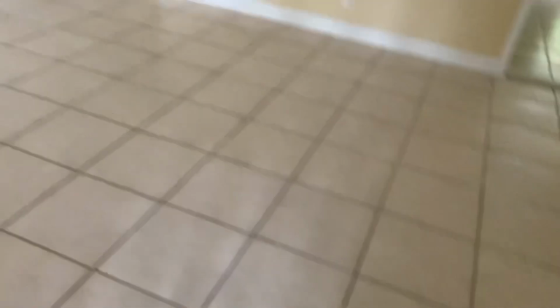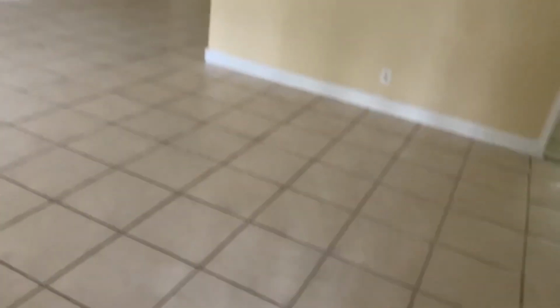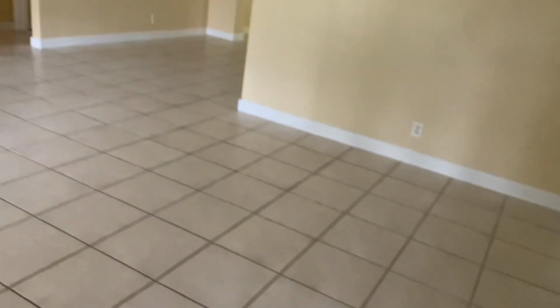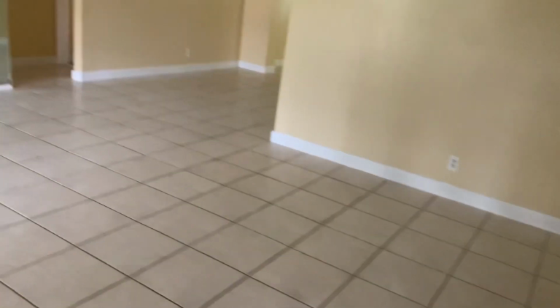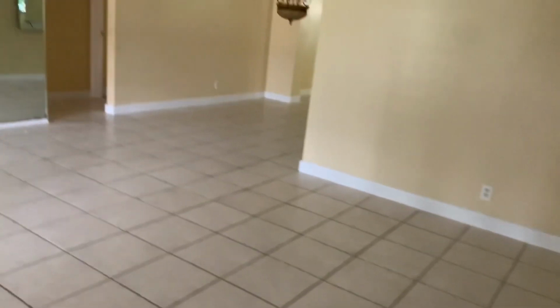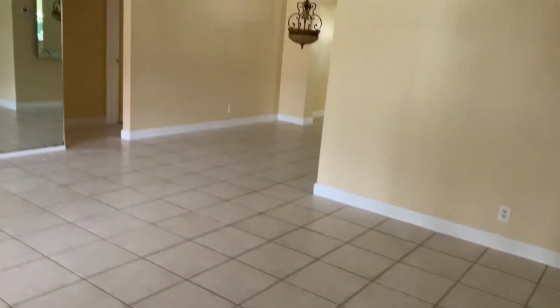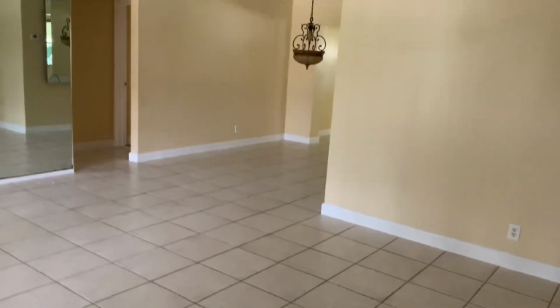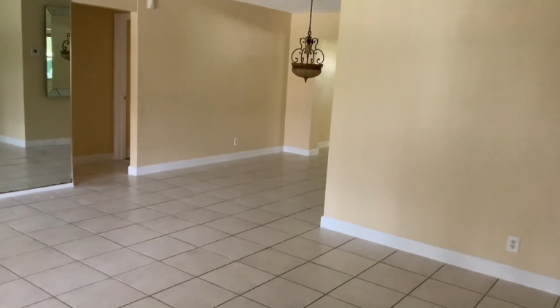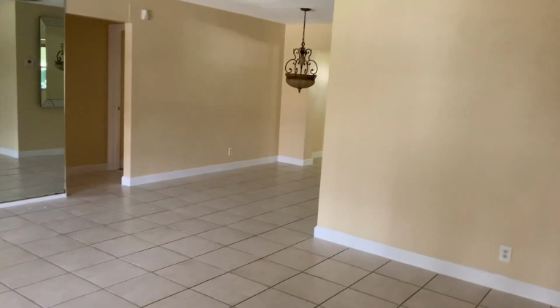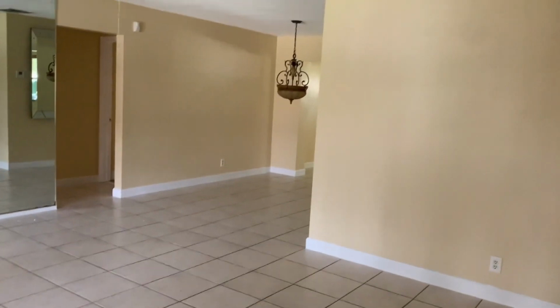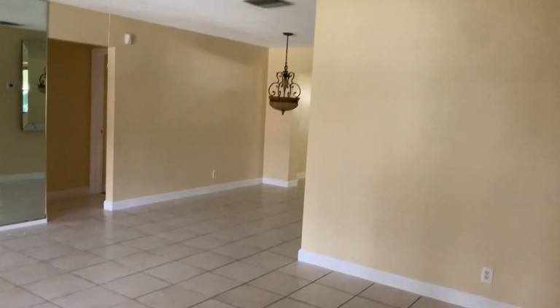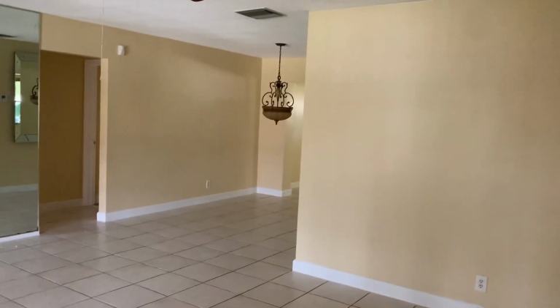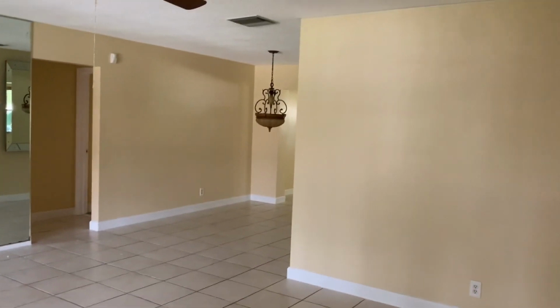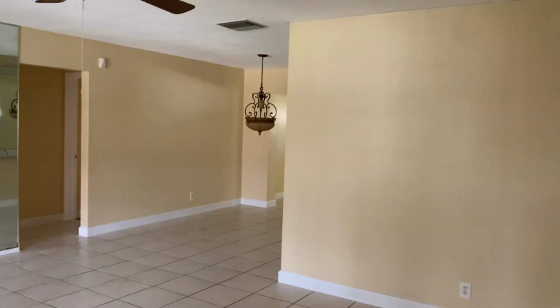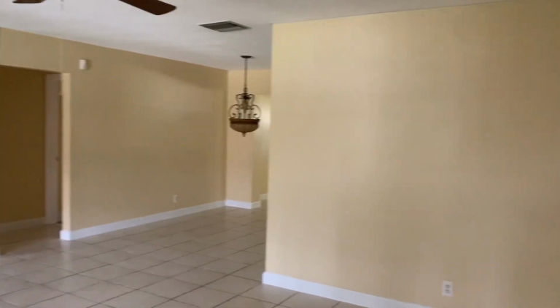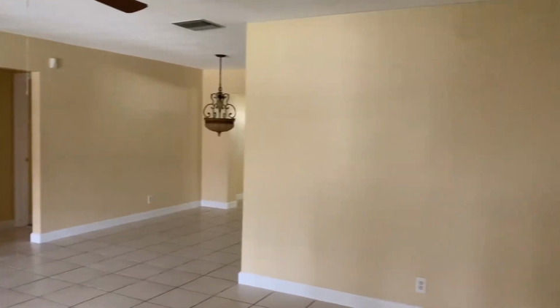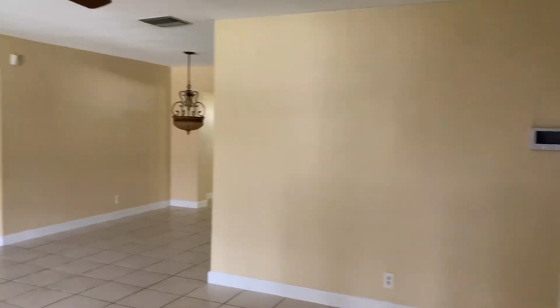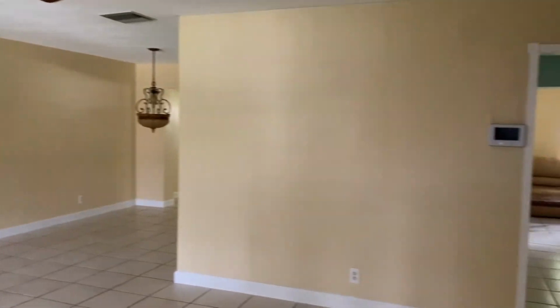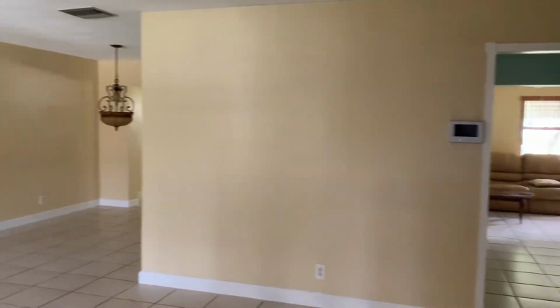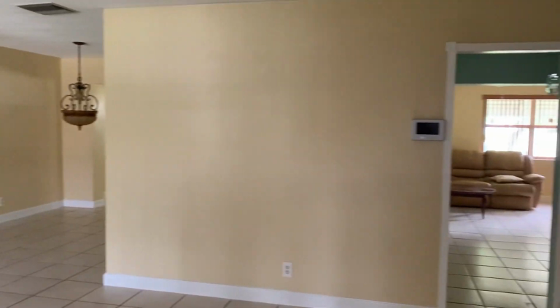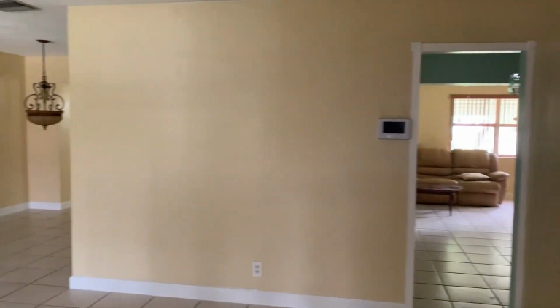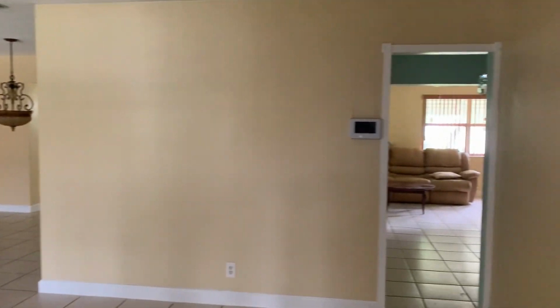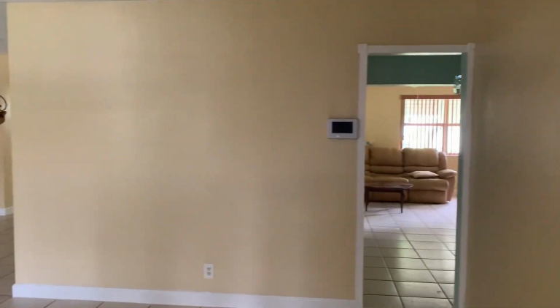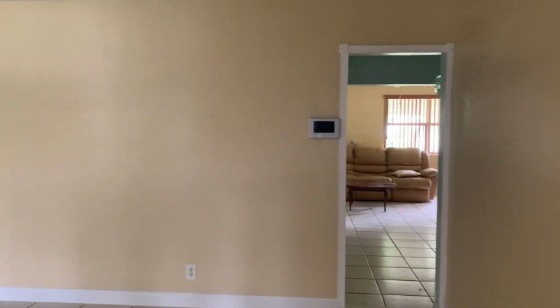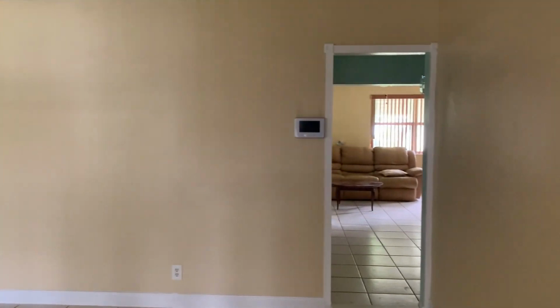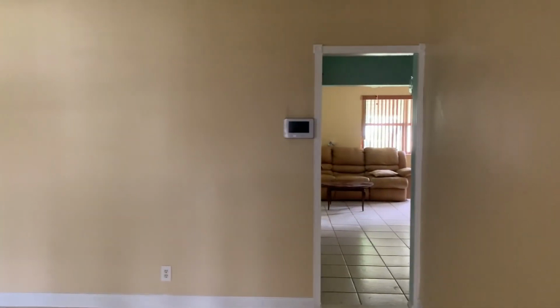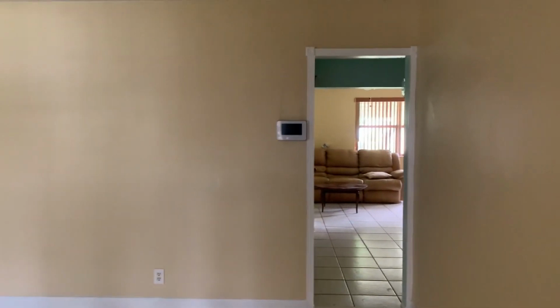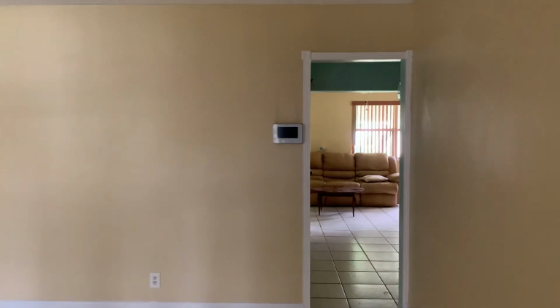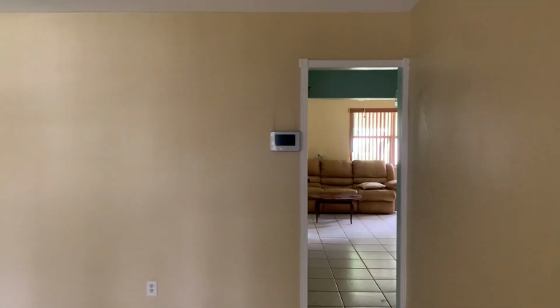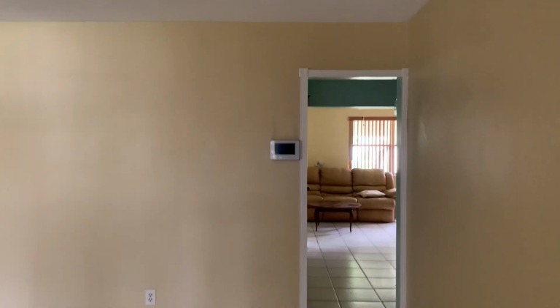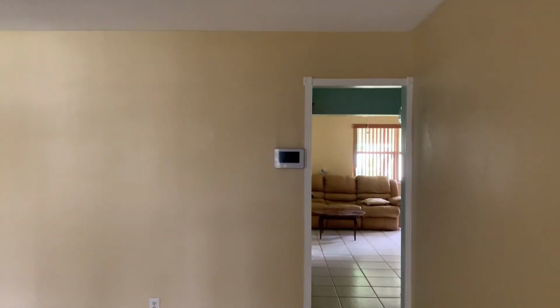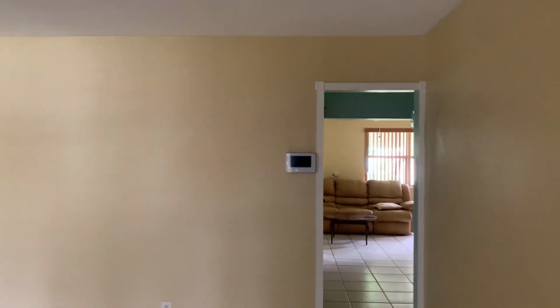Just sold in Tamarack, a 55 and over community.